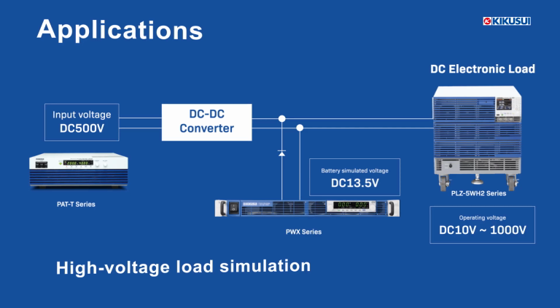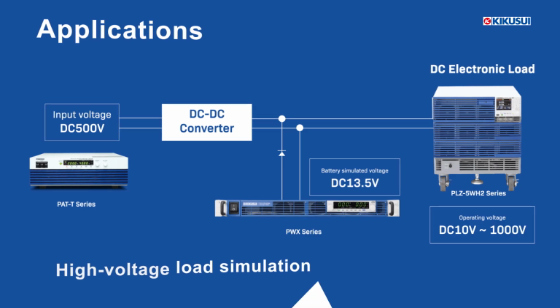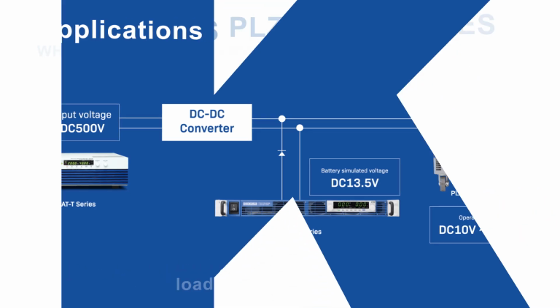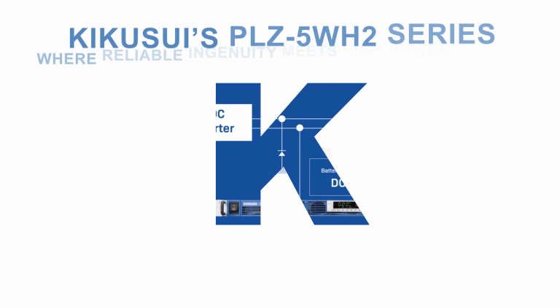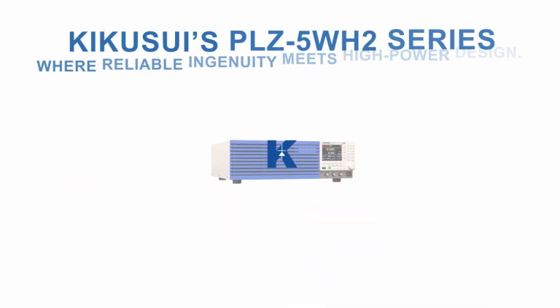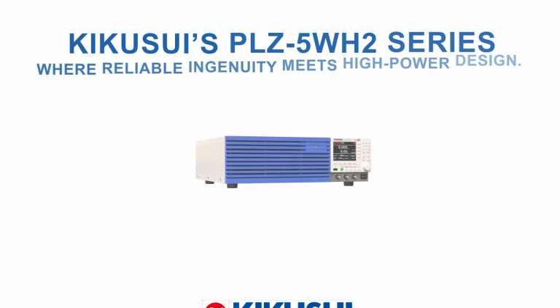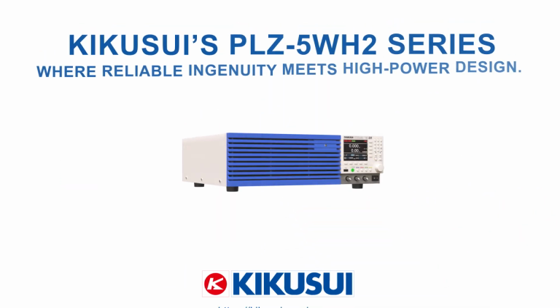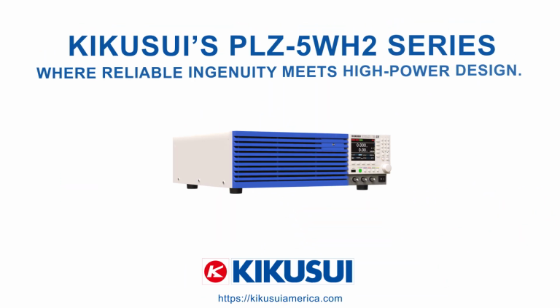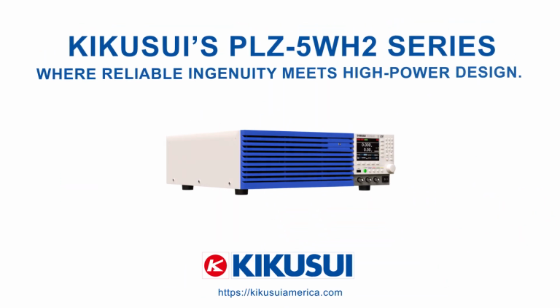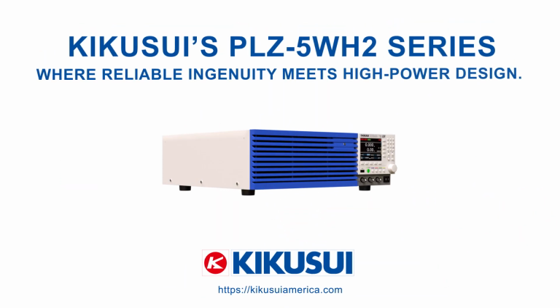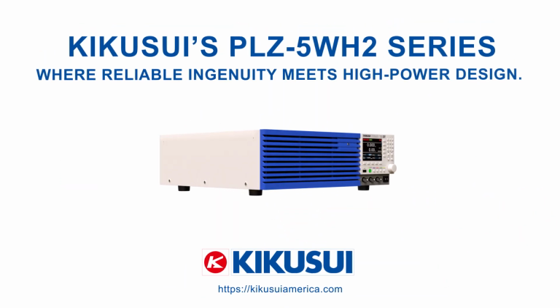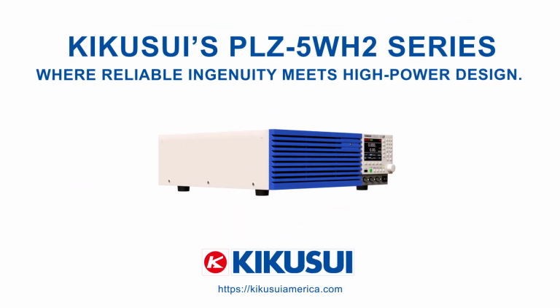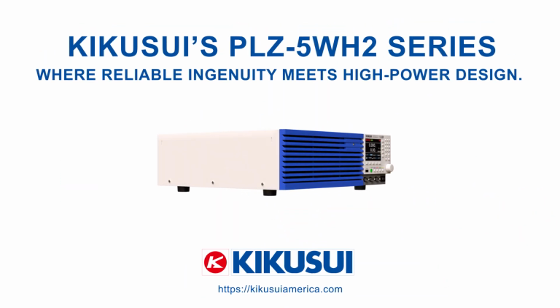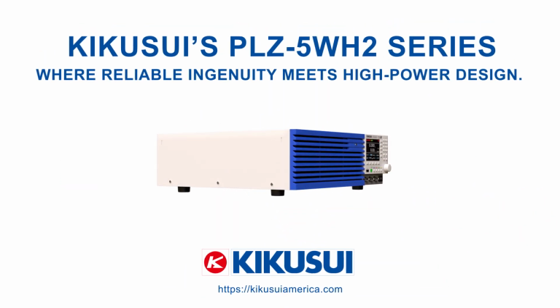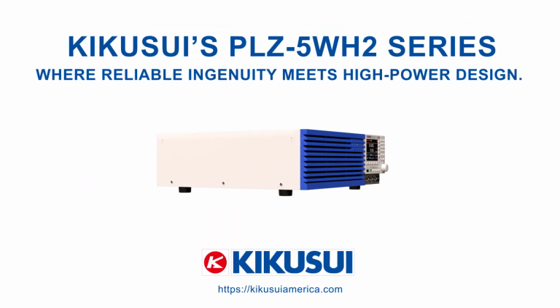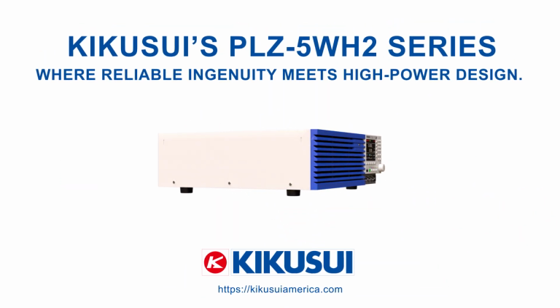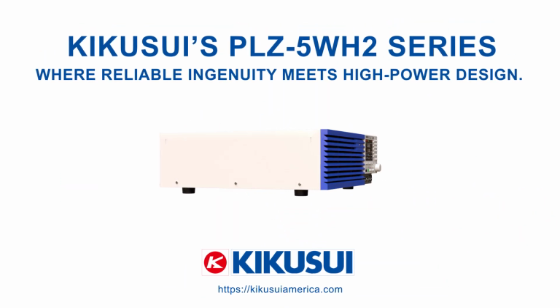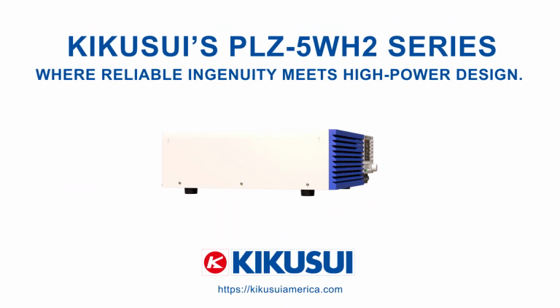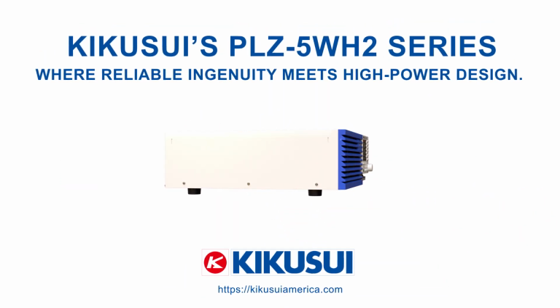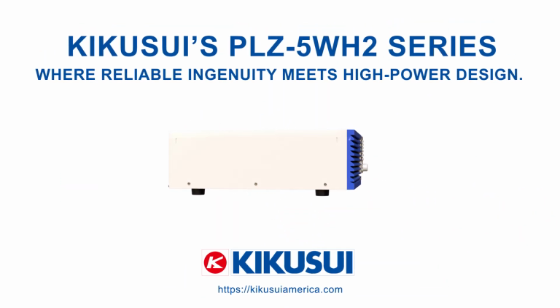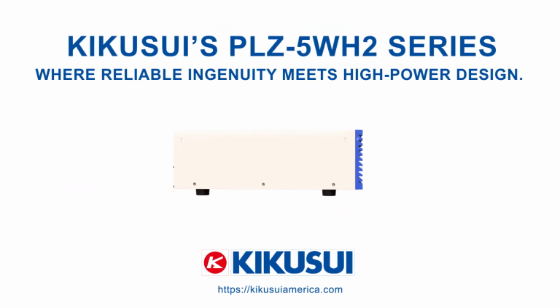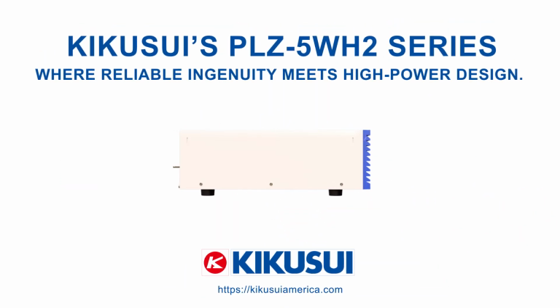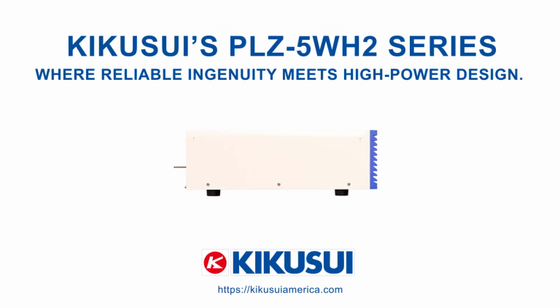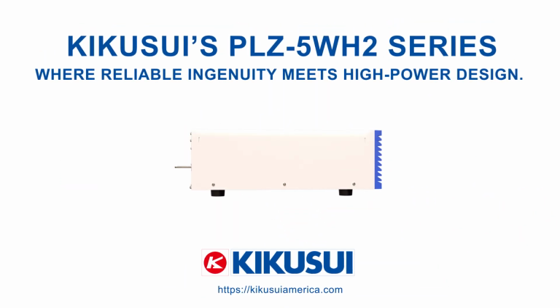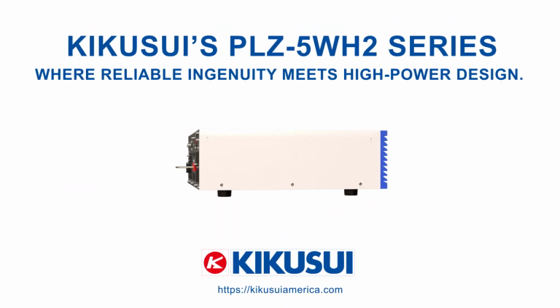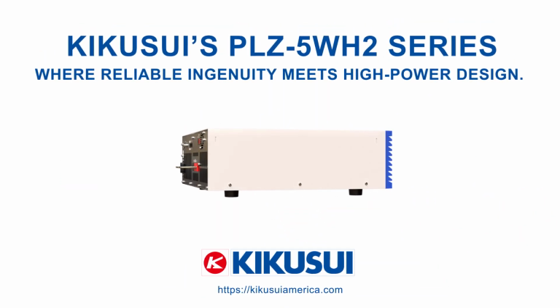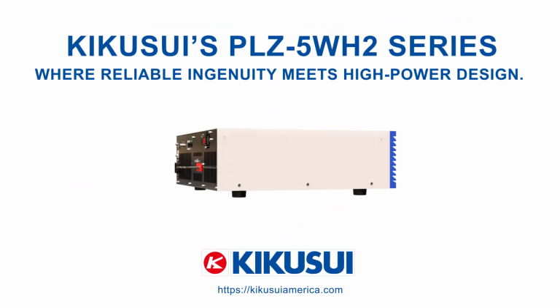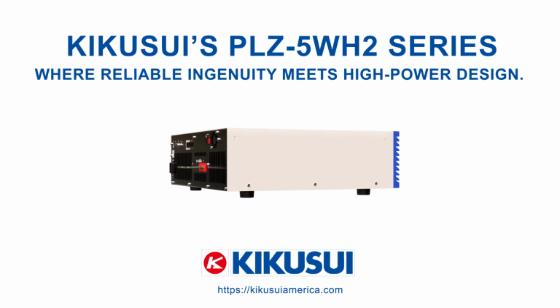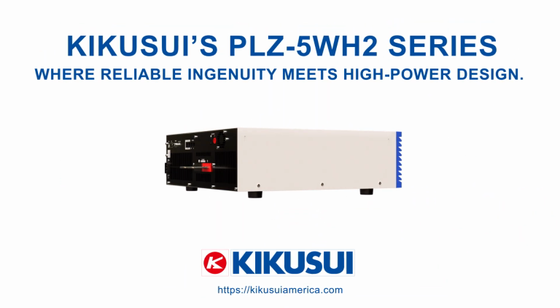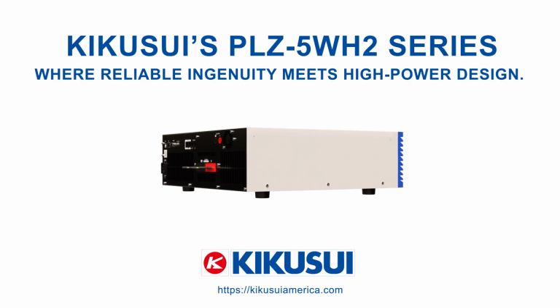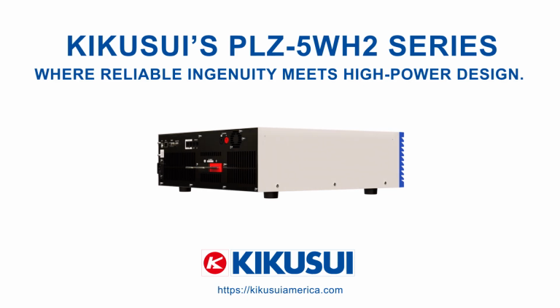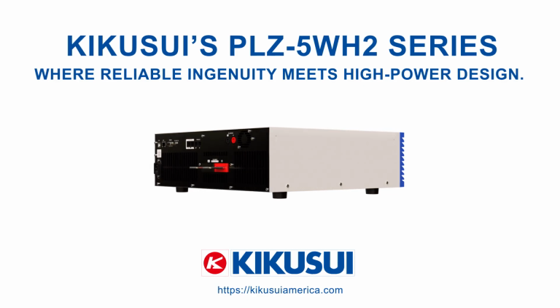Kikusui's PLZ-5WH-2 series, where reliable ingenuity meets high power design.